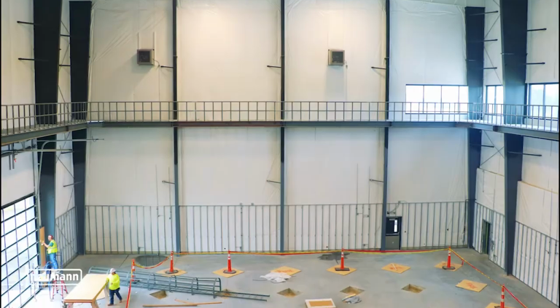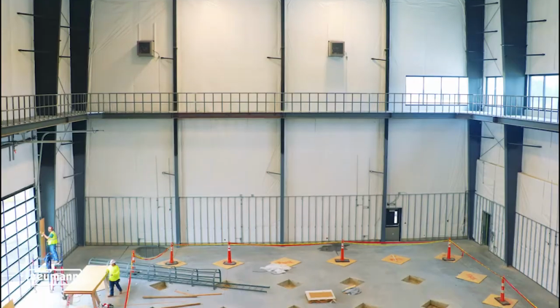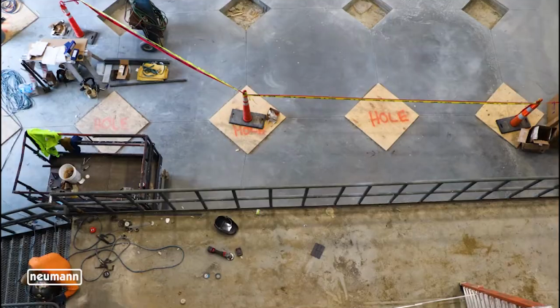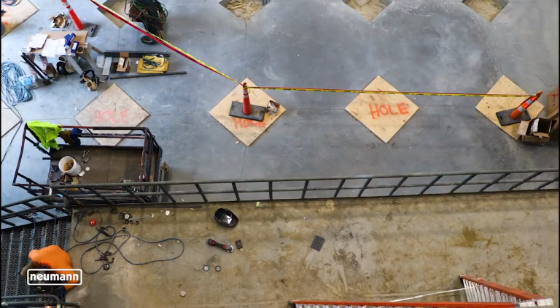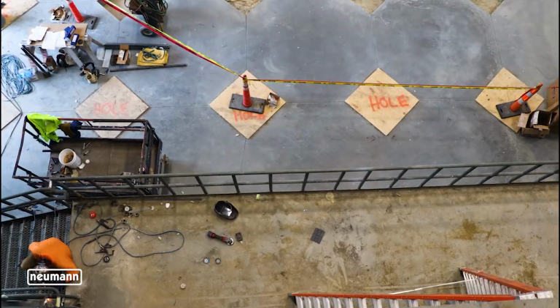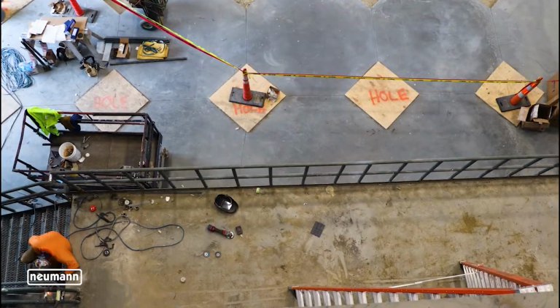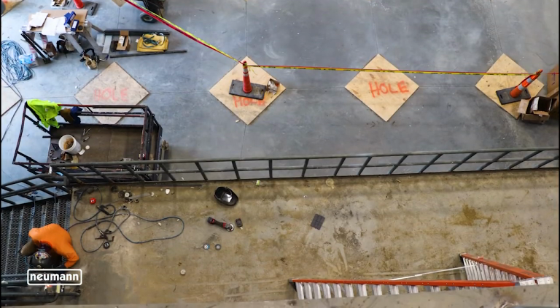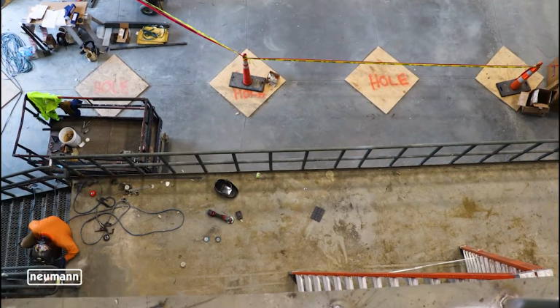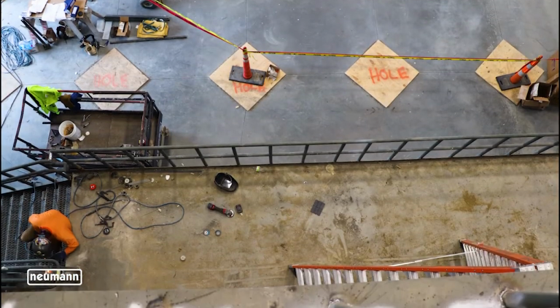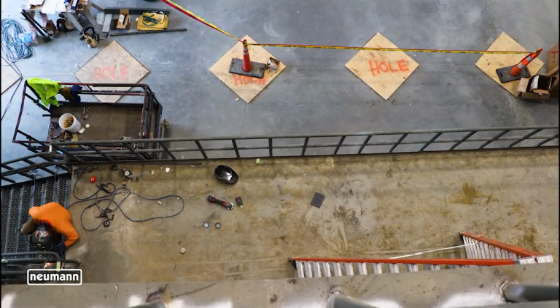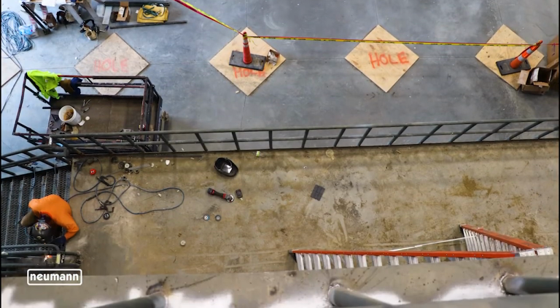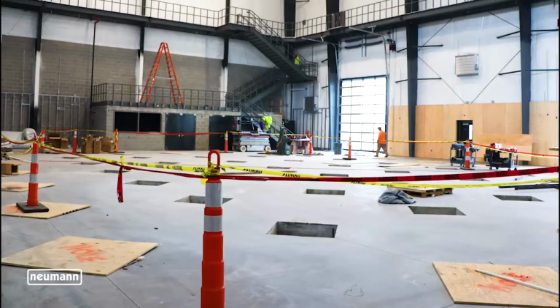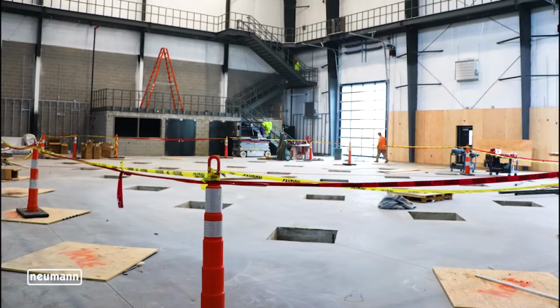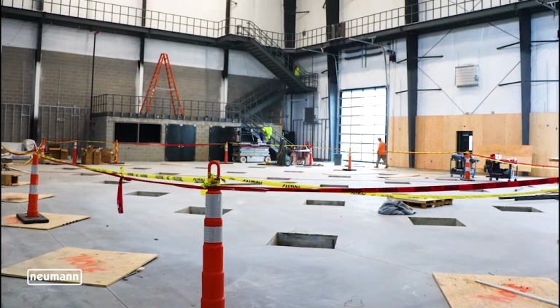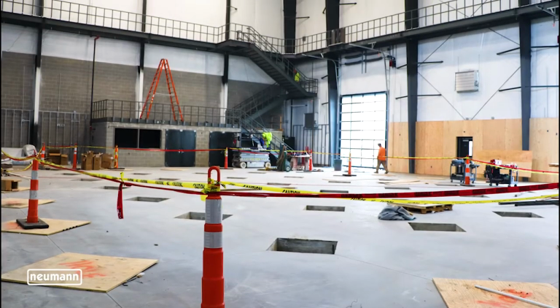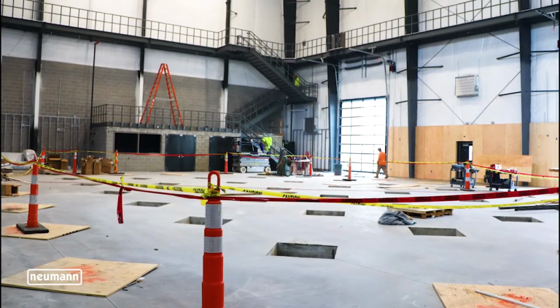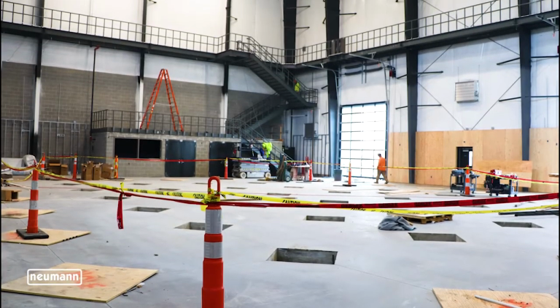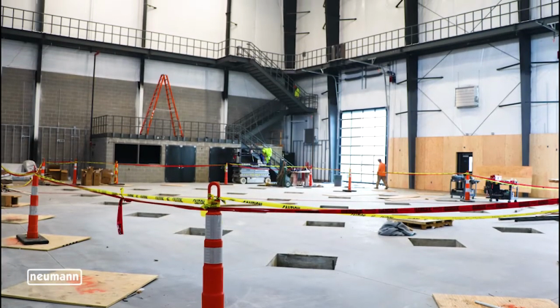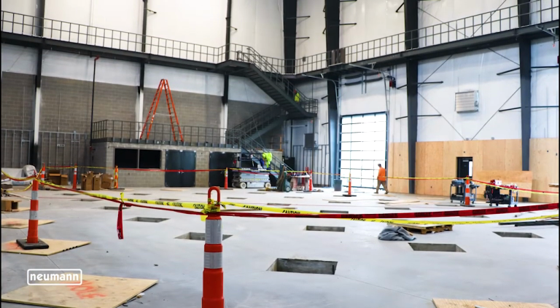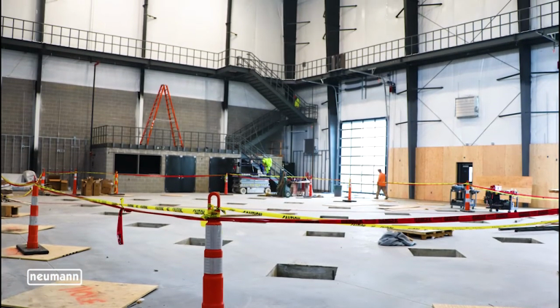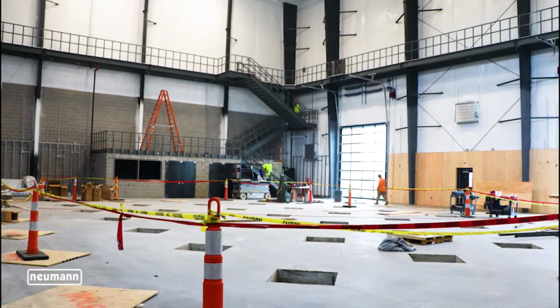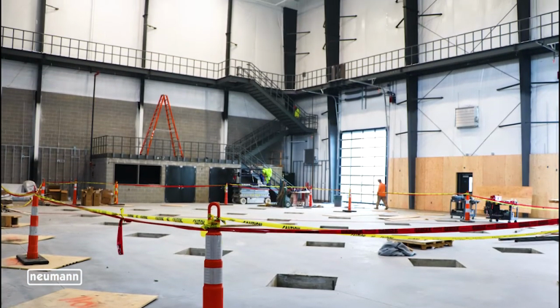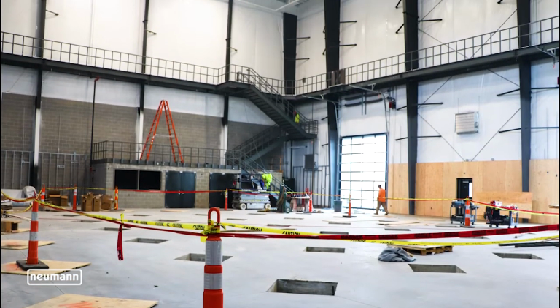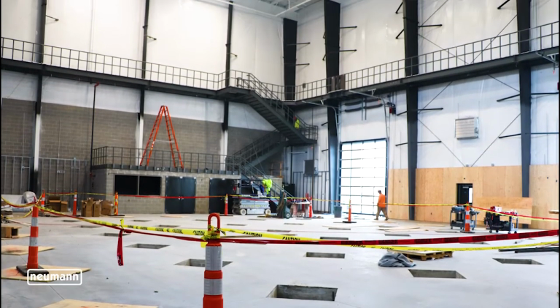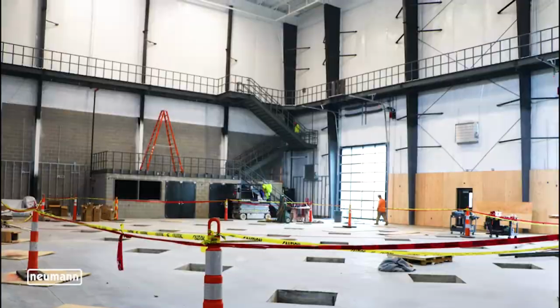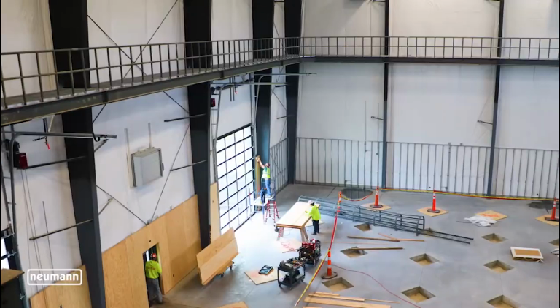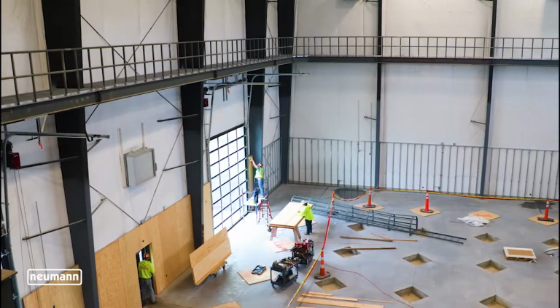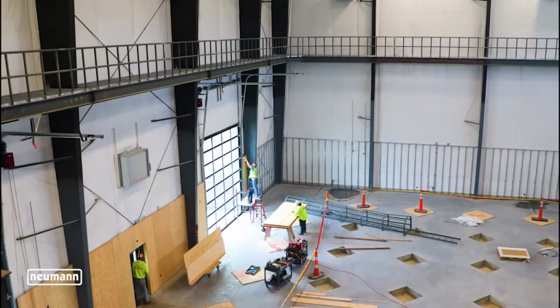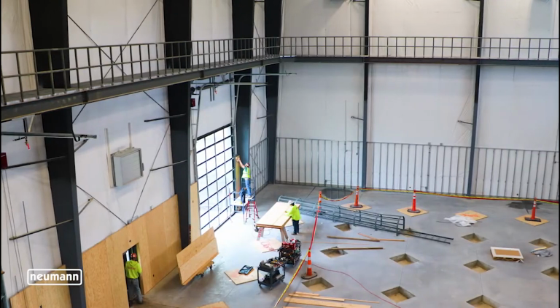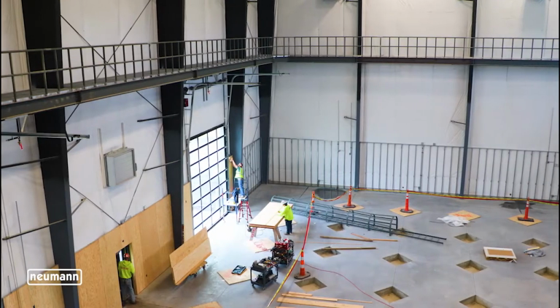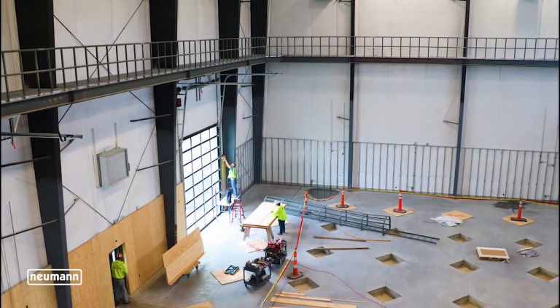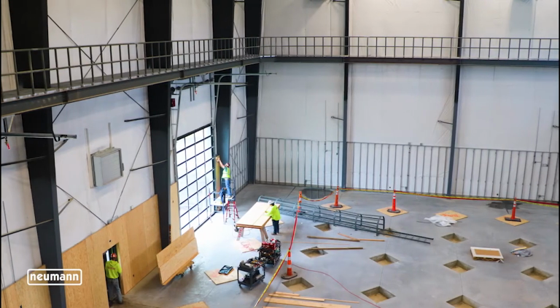The indoor pole yard will have a catwalk installed at 27 feet so the instructors can better see and communicate with the students as they climb.